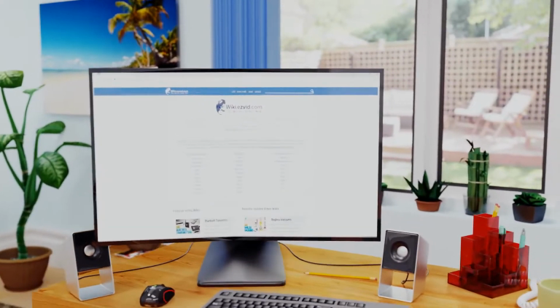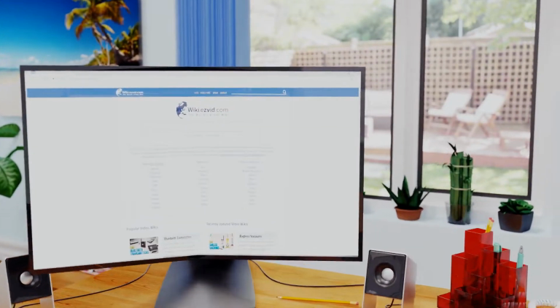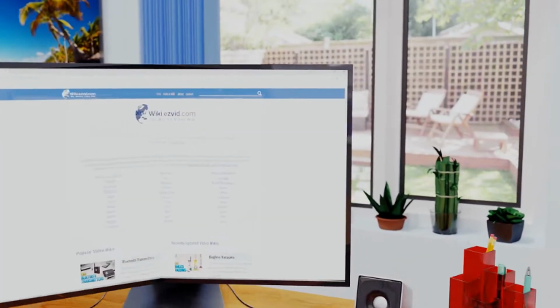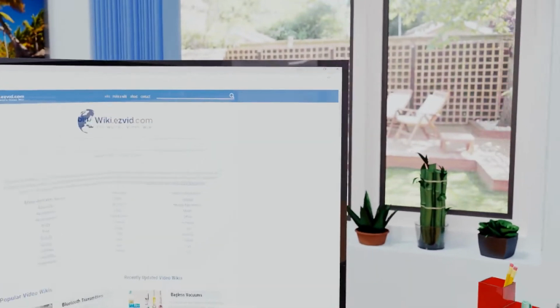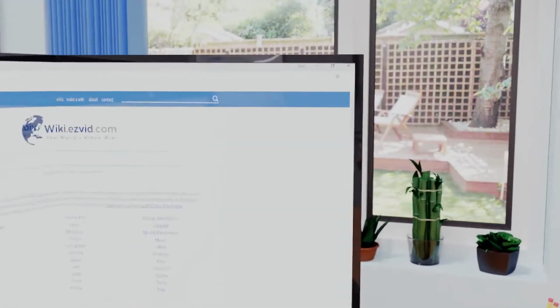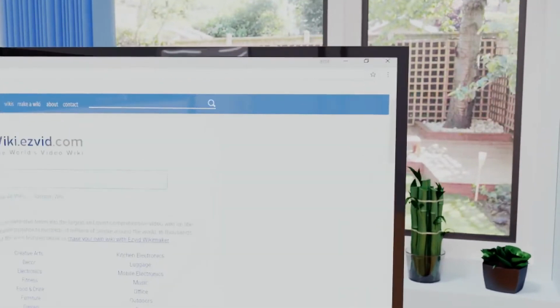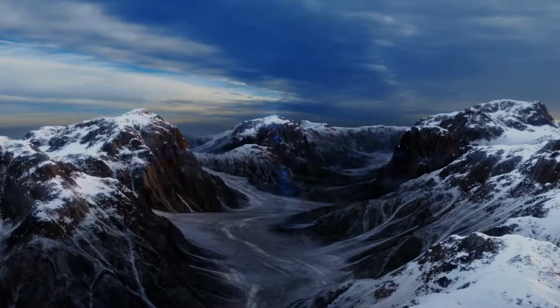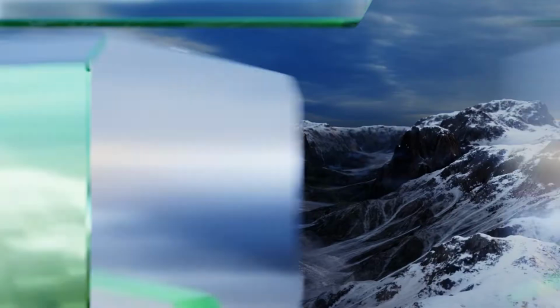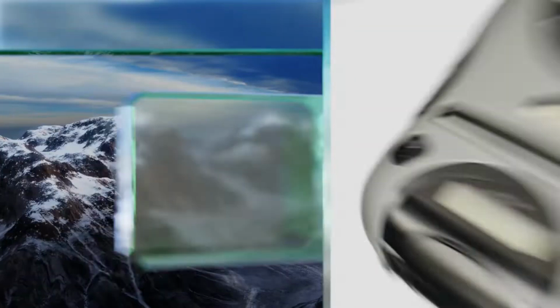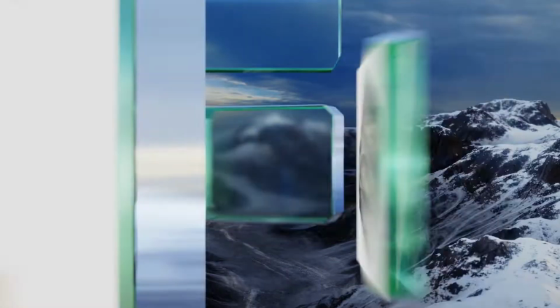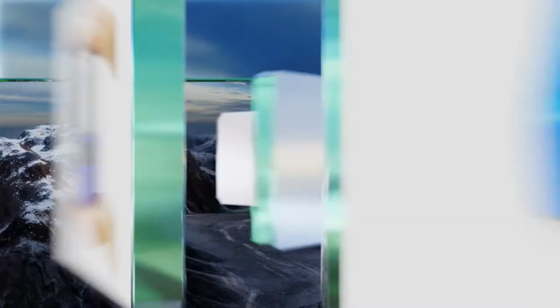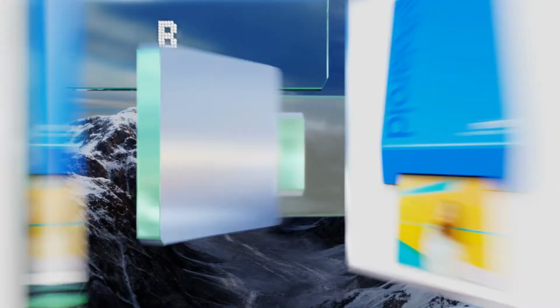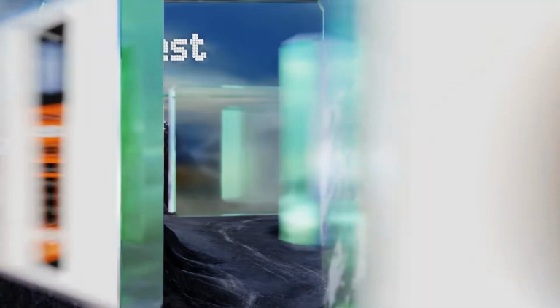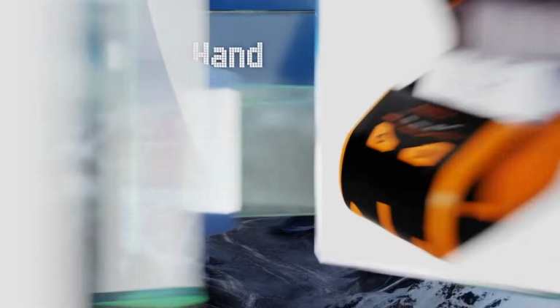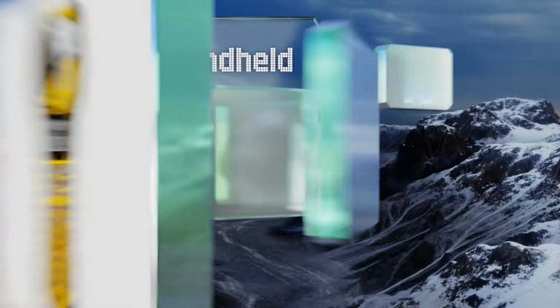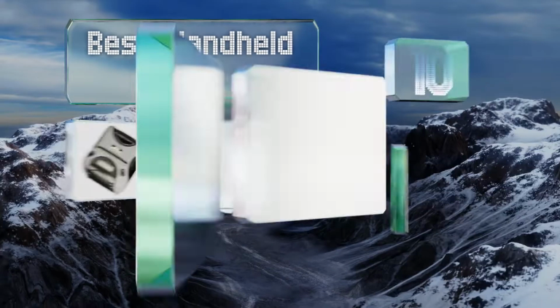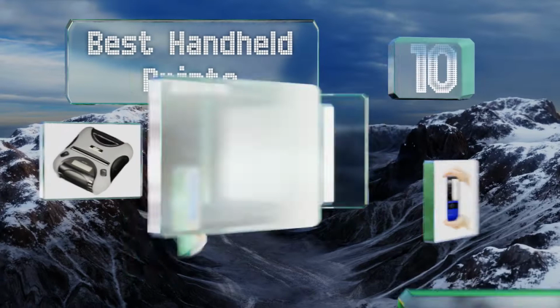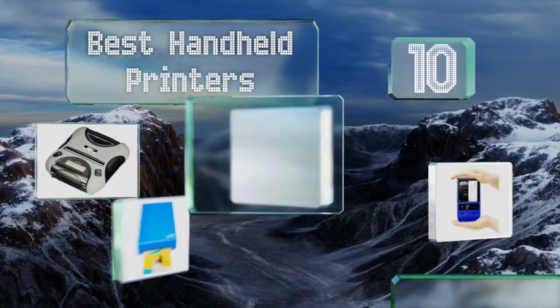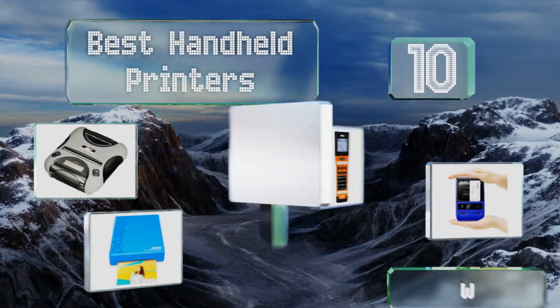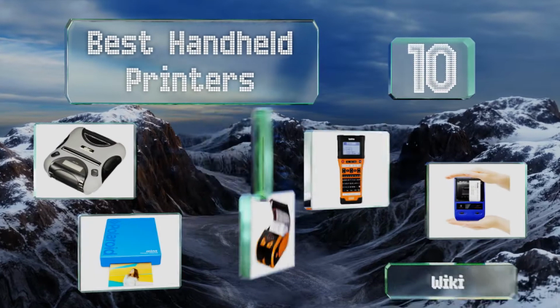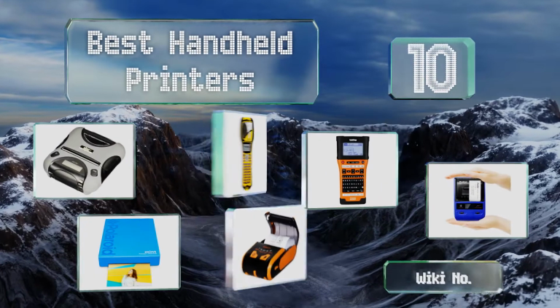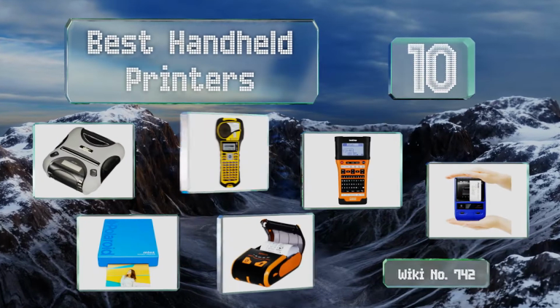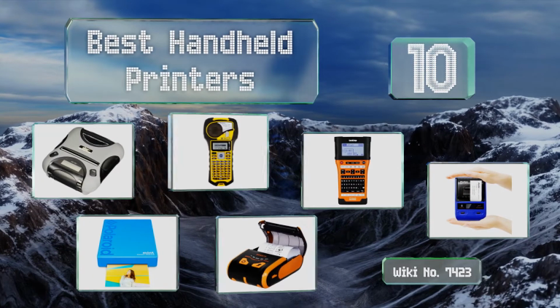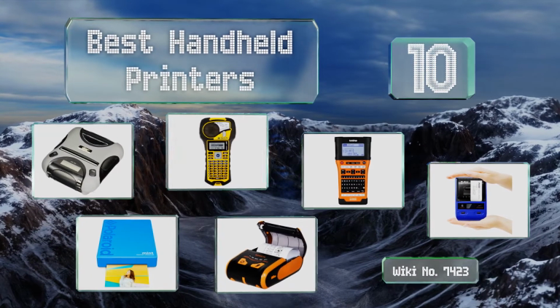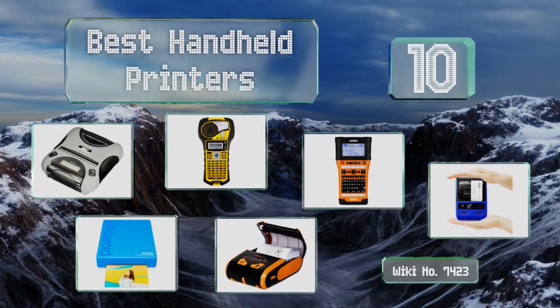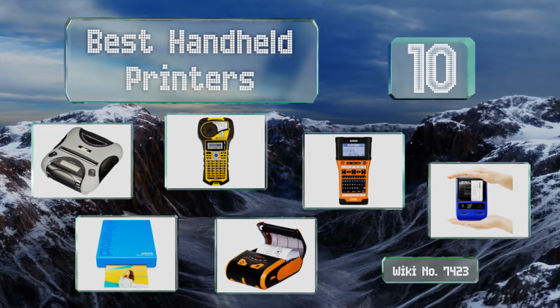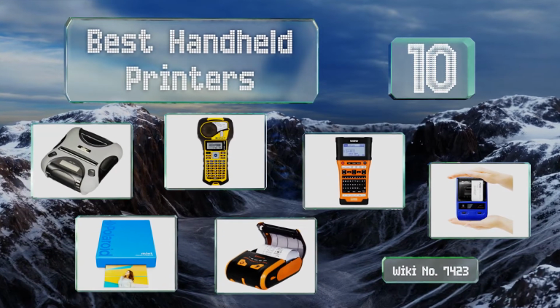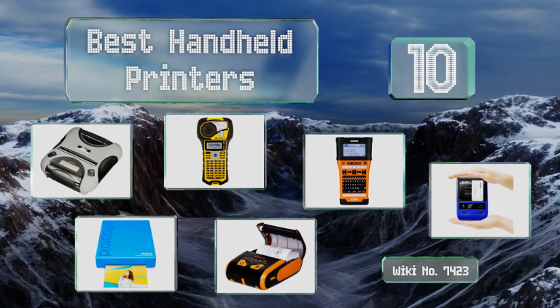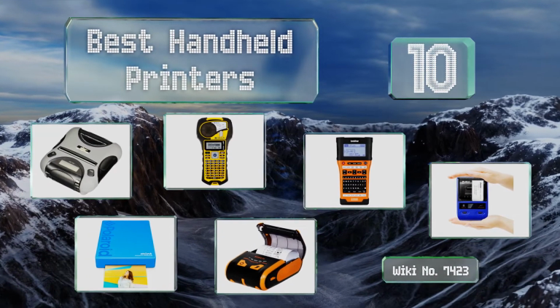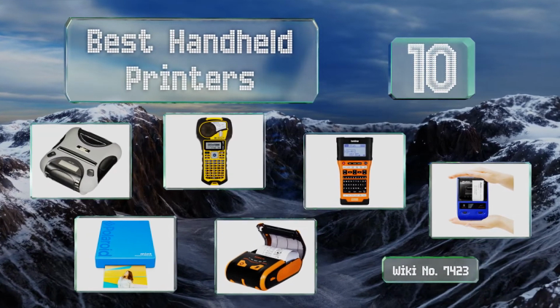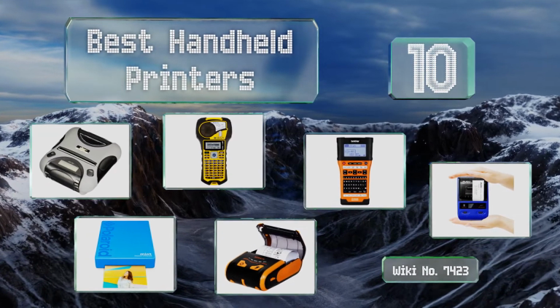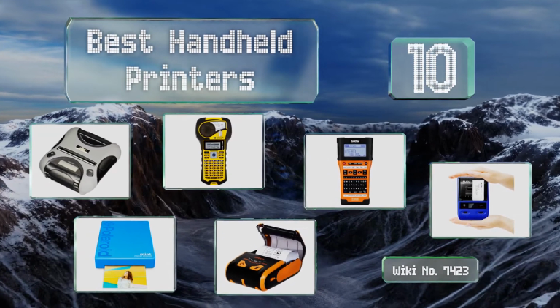EasyVid presents the 10 best handheld printers. Let's get started with the list.